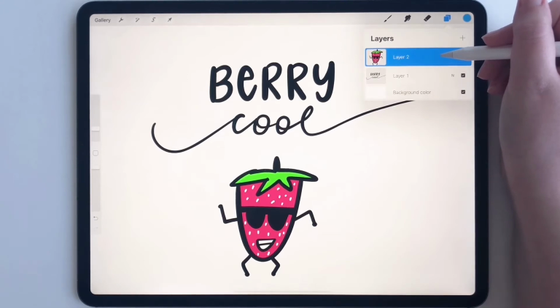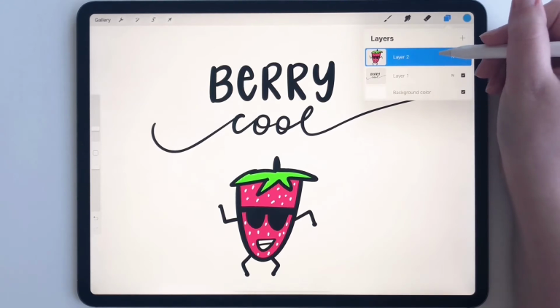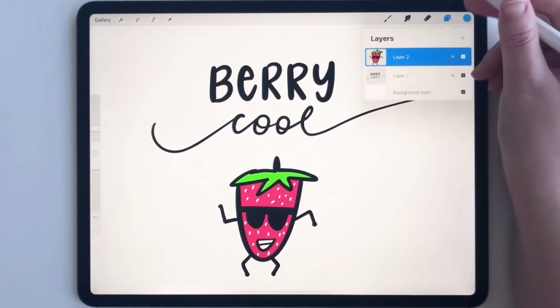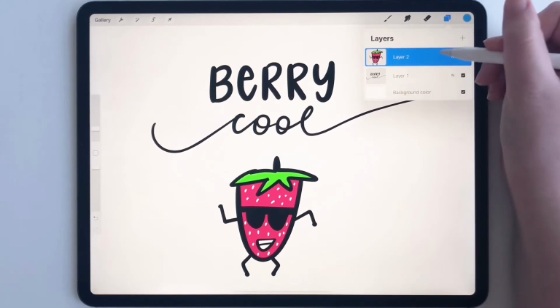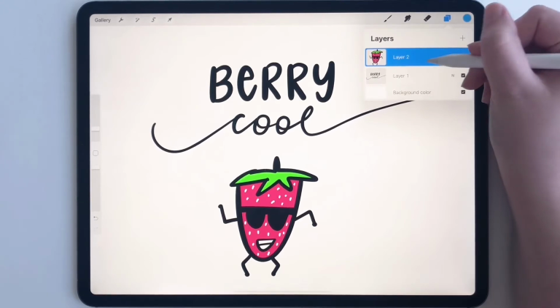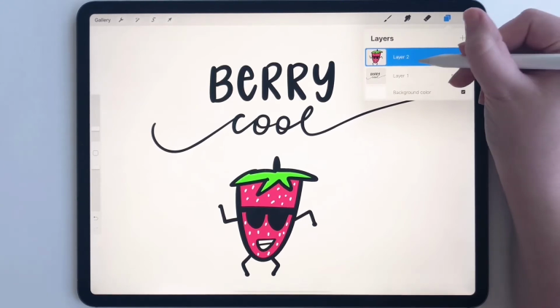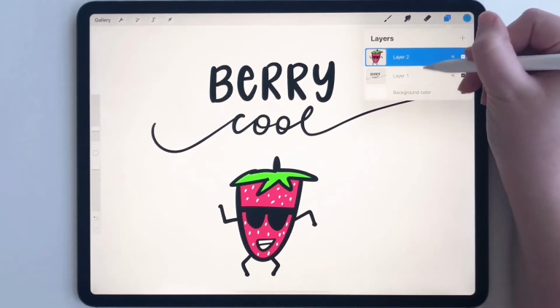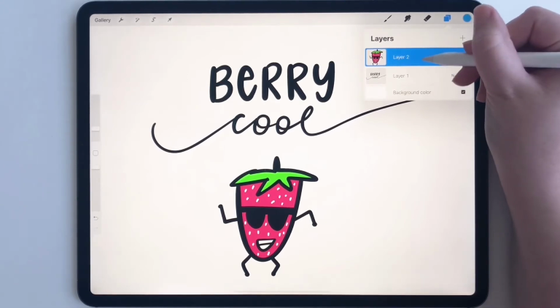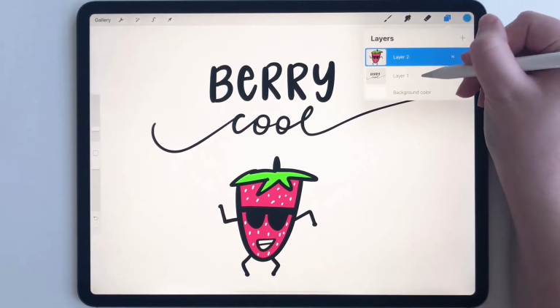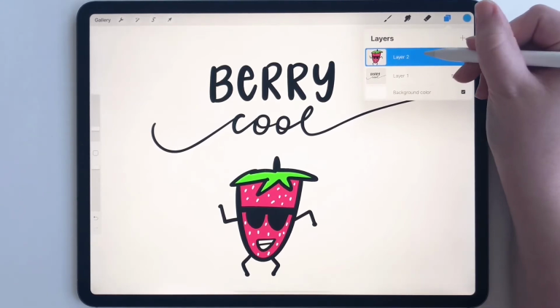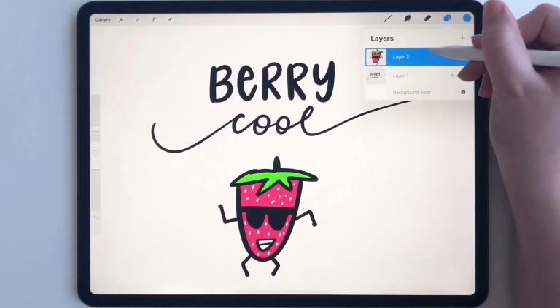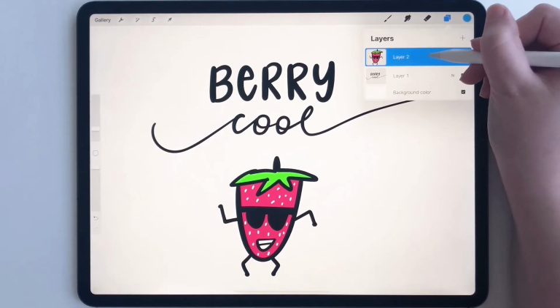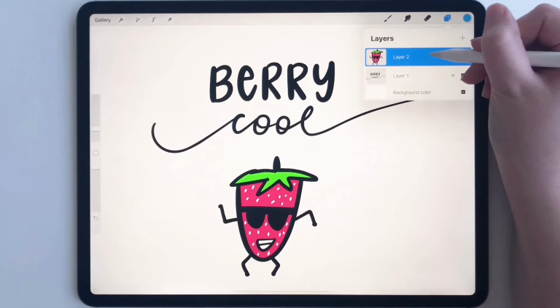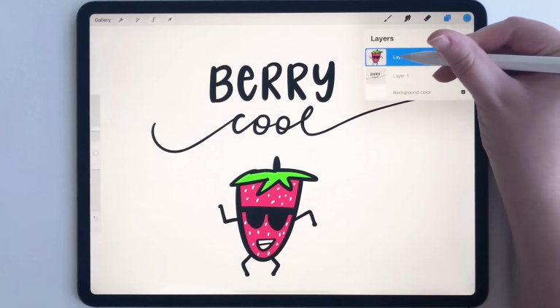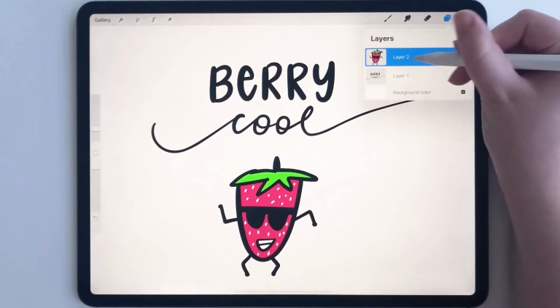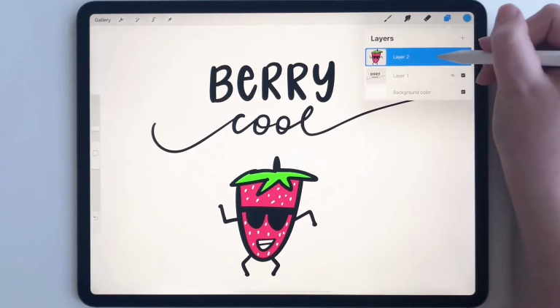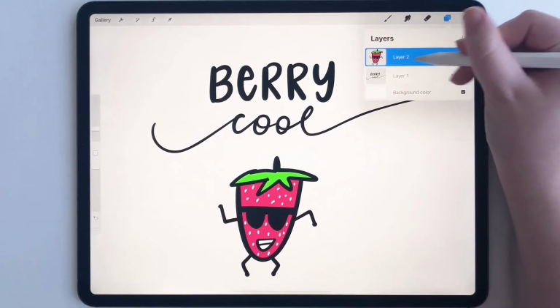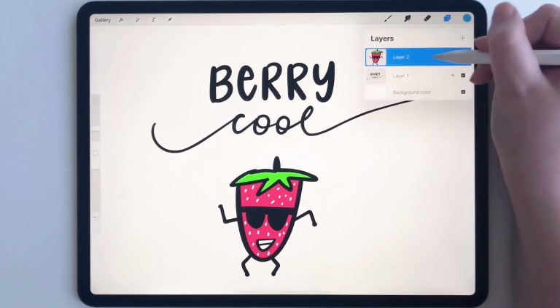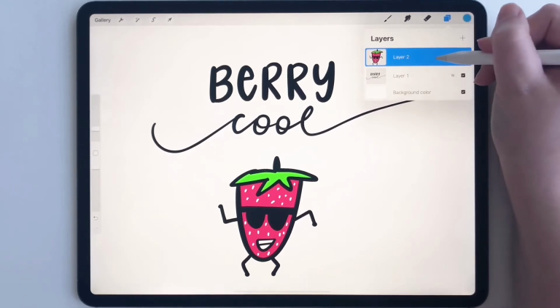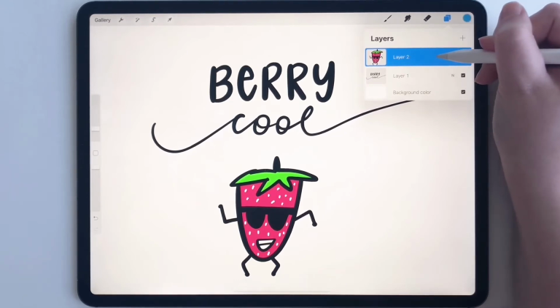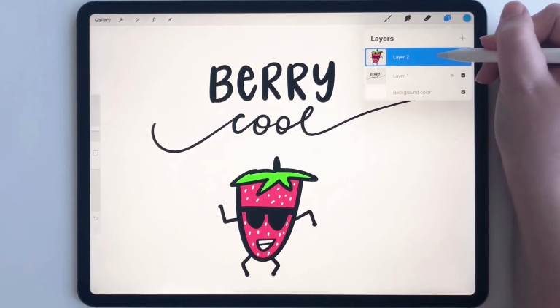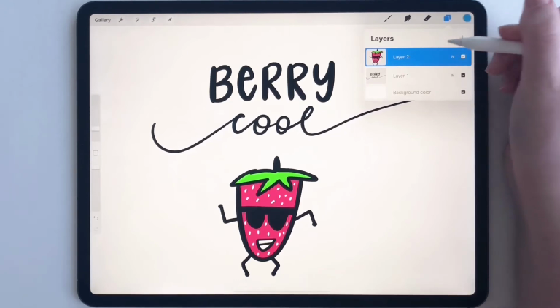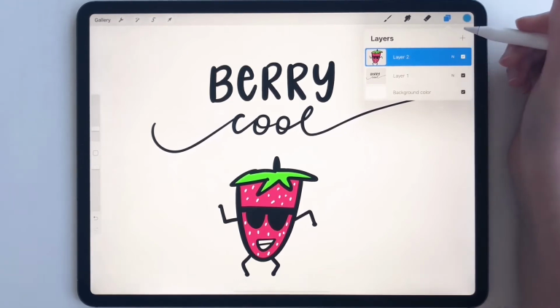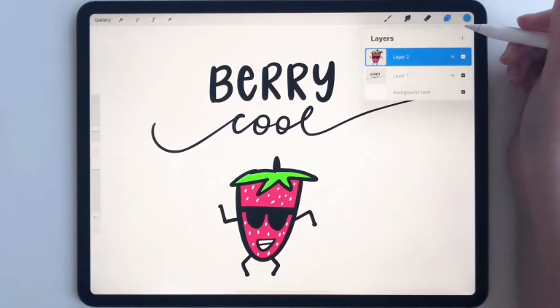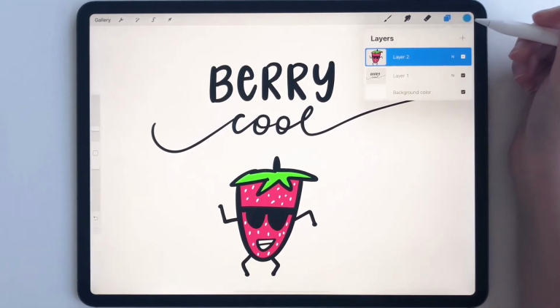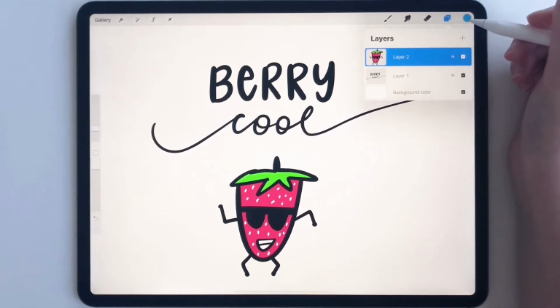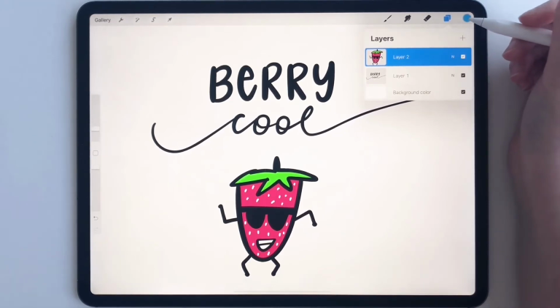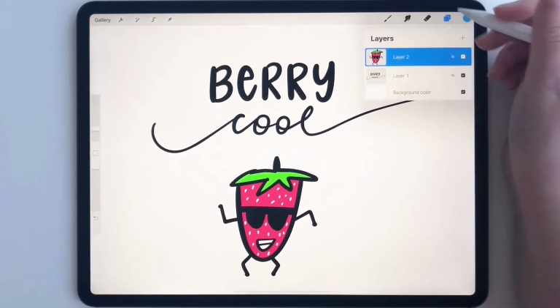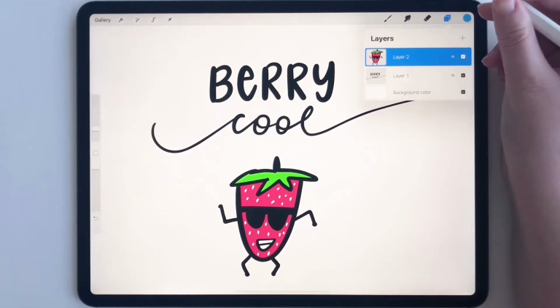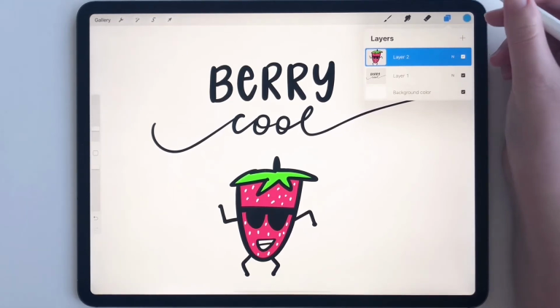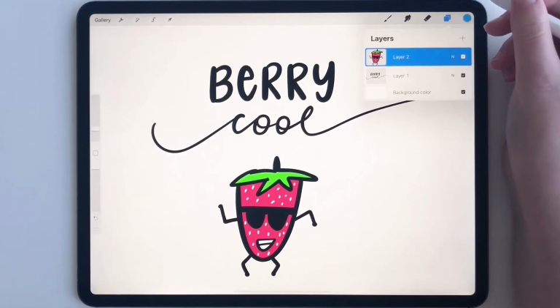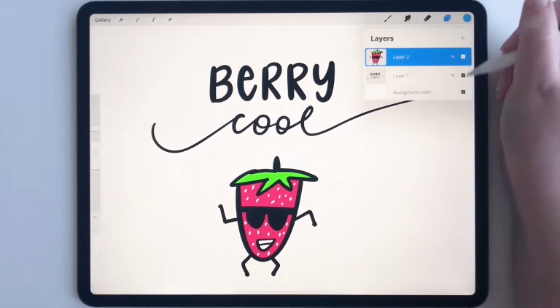Make sure one of the two layers is selected. Layer two is selected right now — that's totally fine. Either one works.